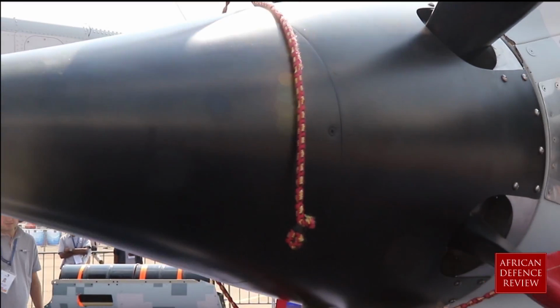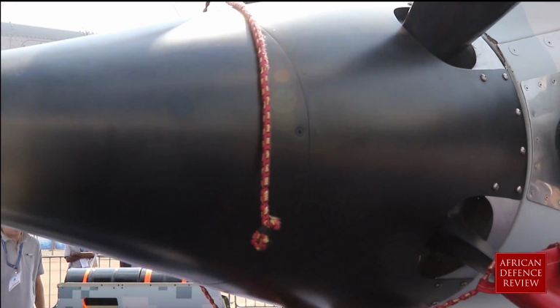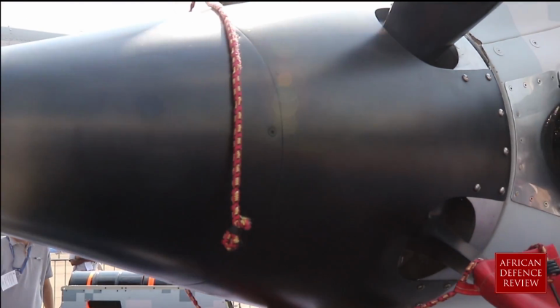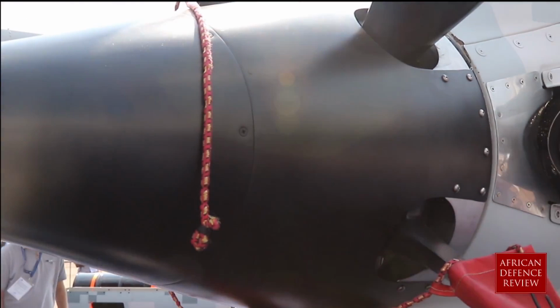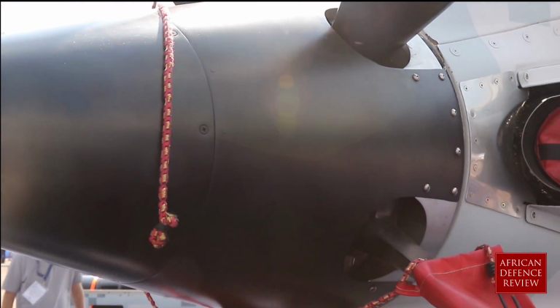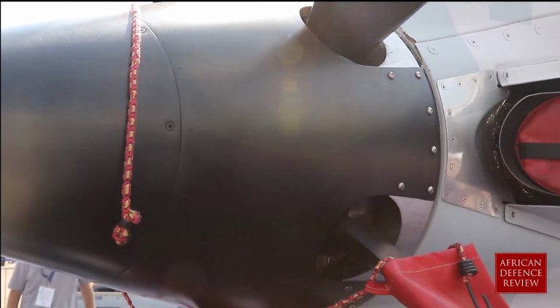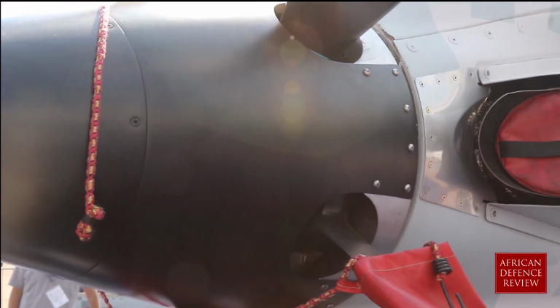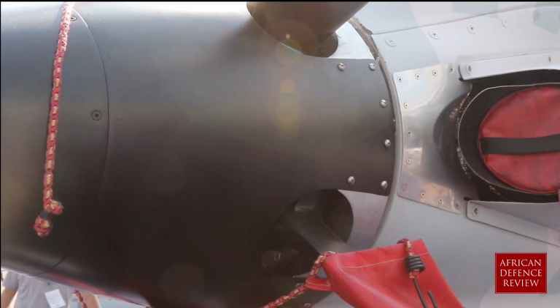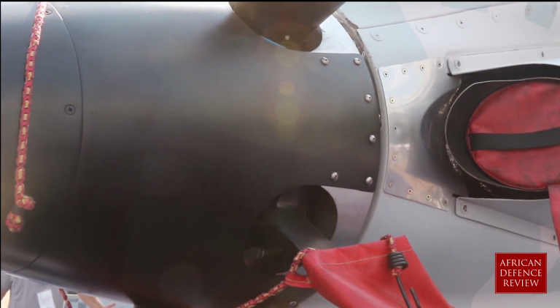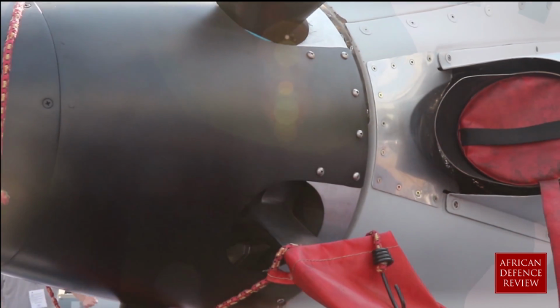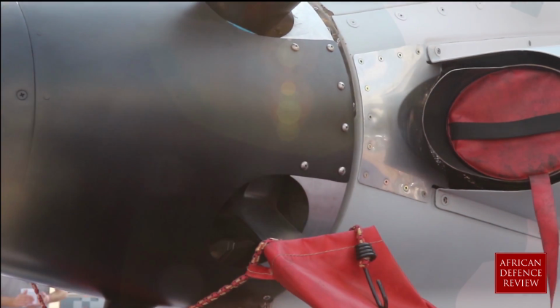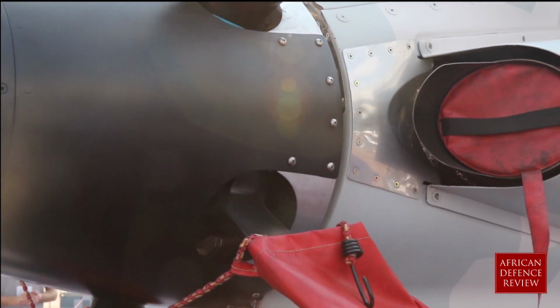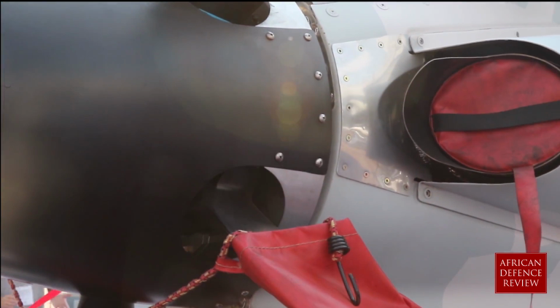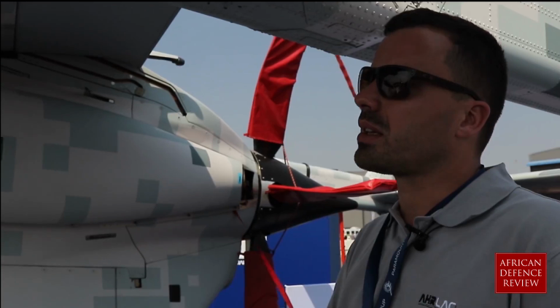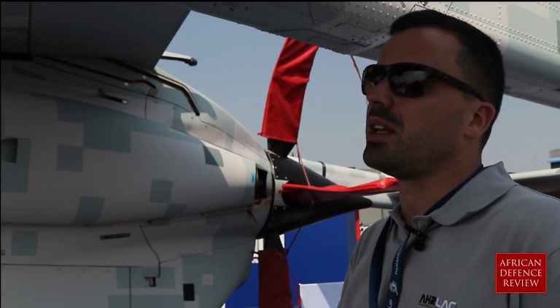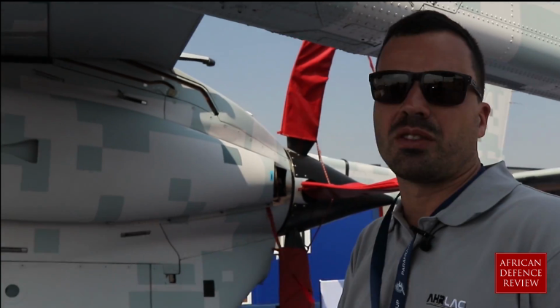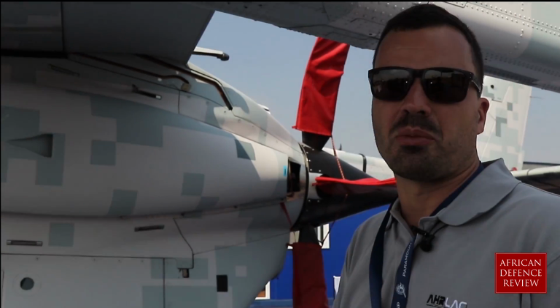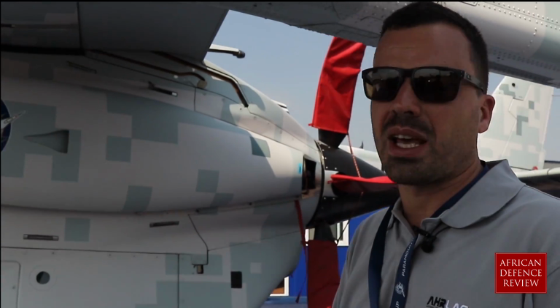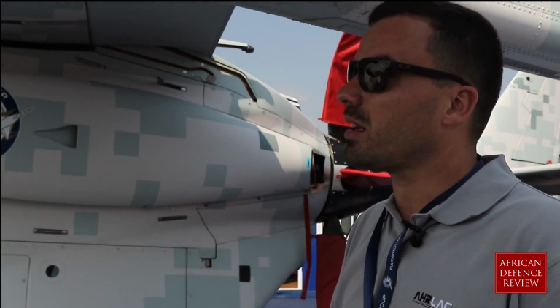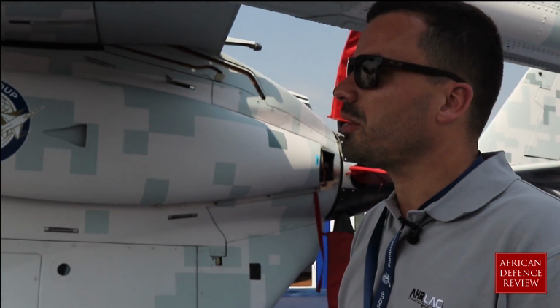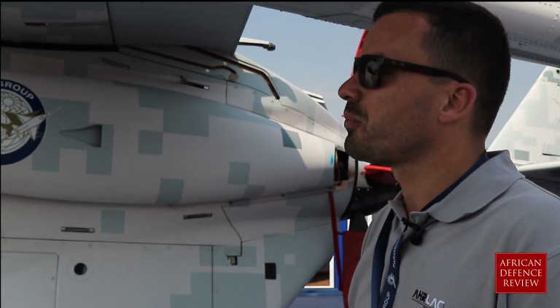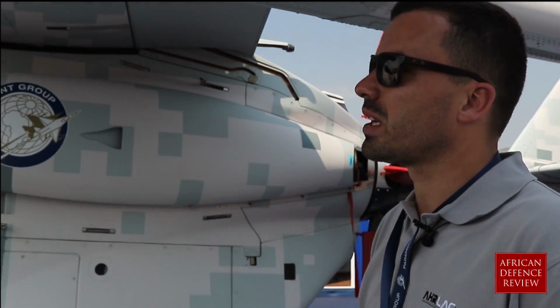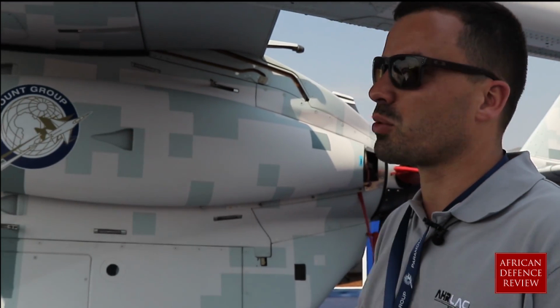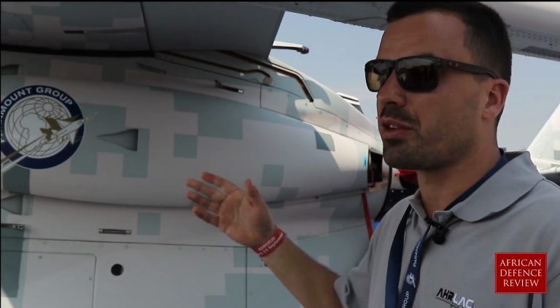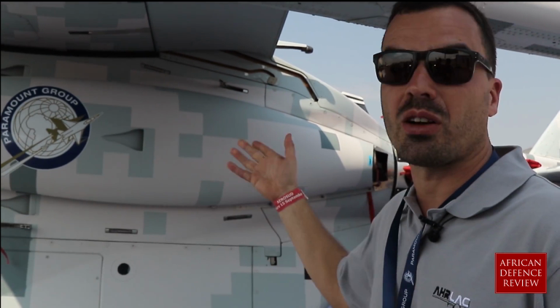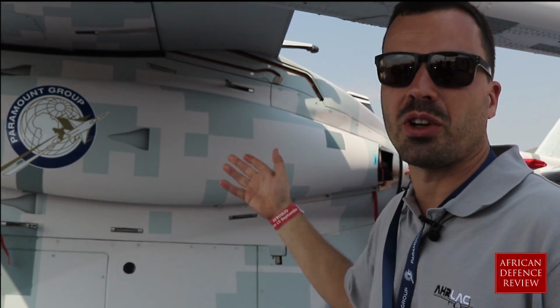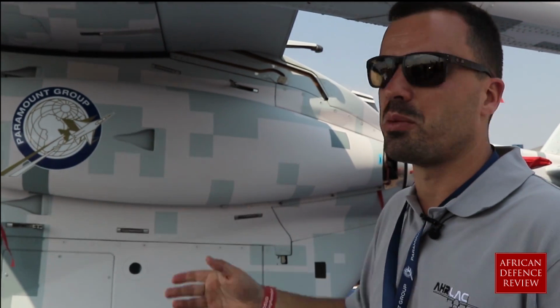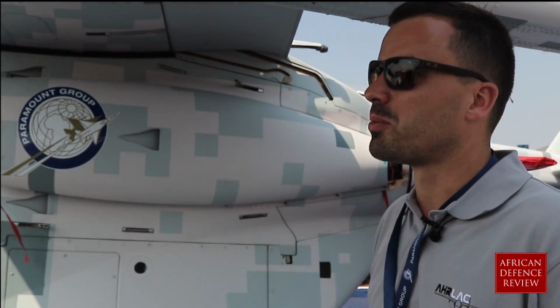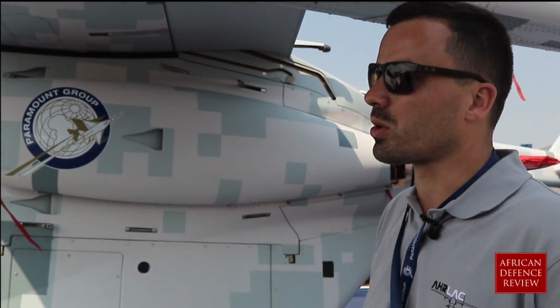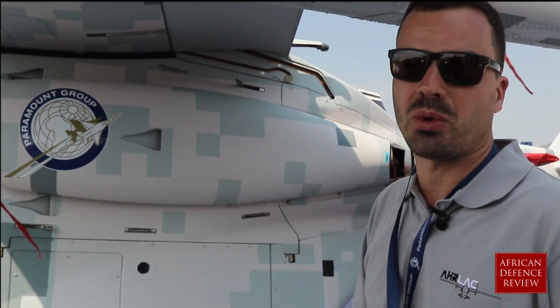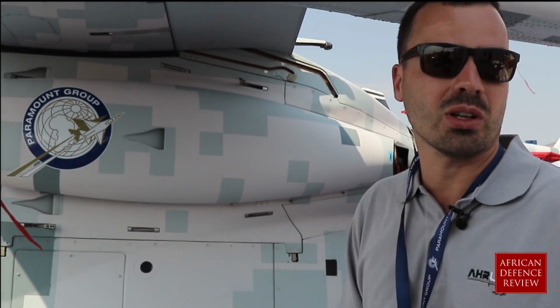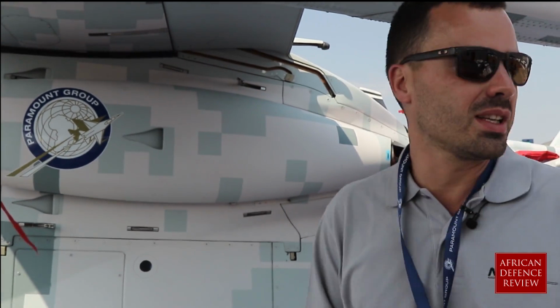The engine is a Pratt & Whitney PT6. We get the engine from Canada. It's one of our very important partners.